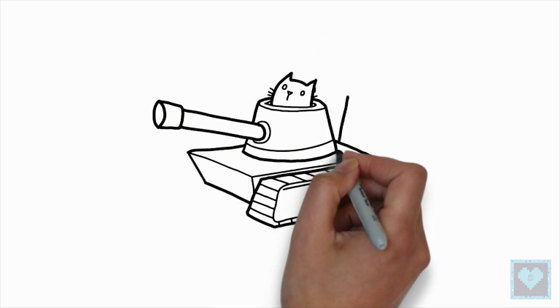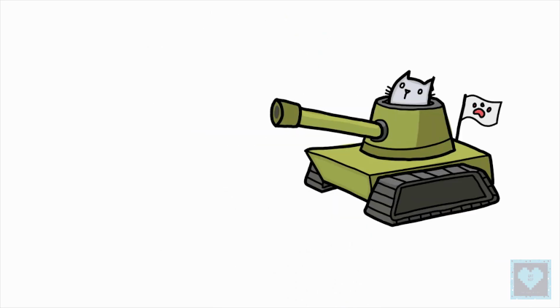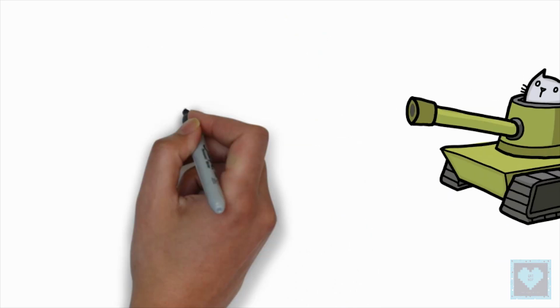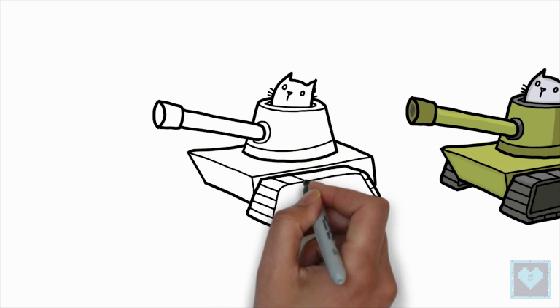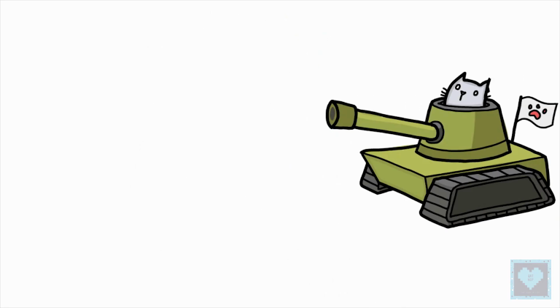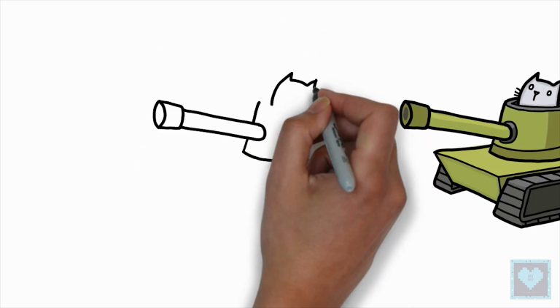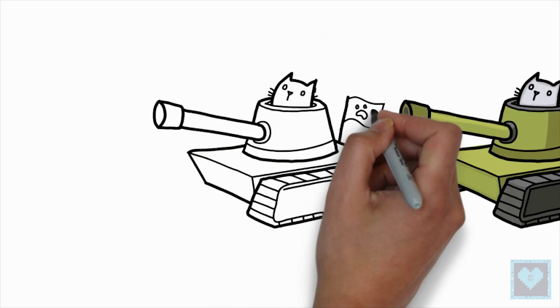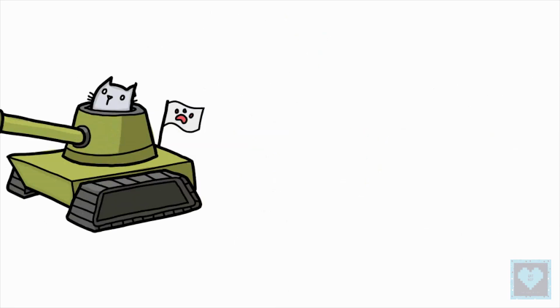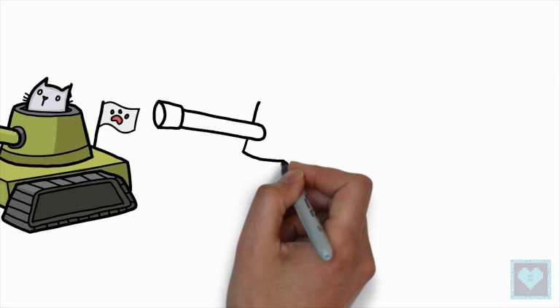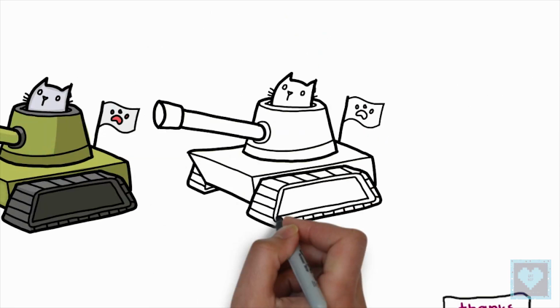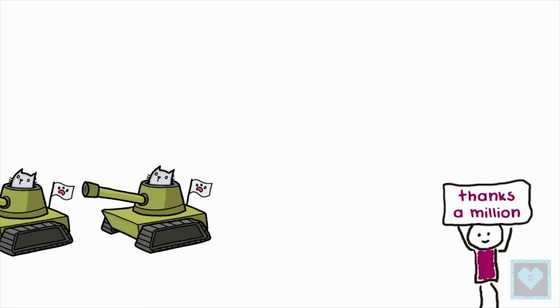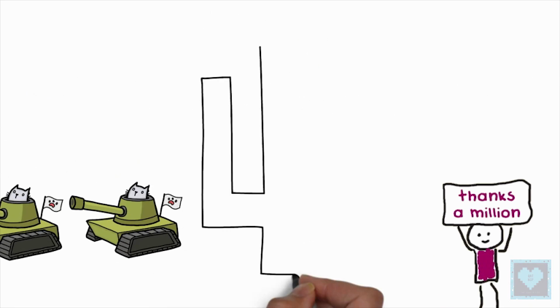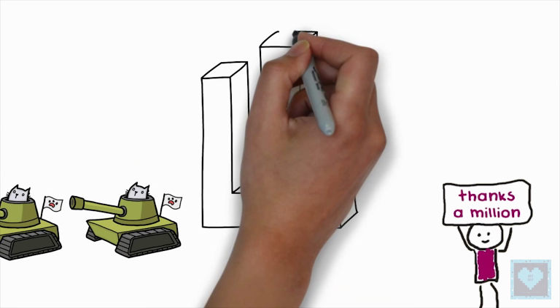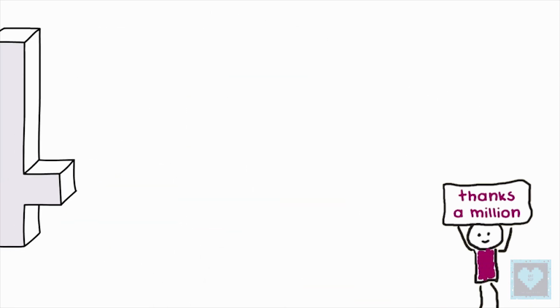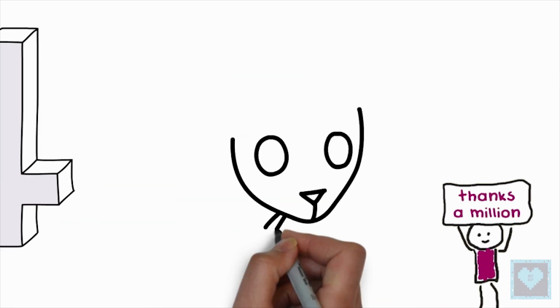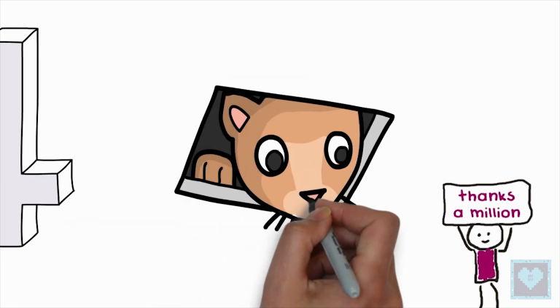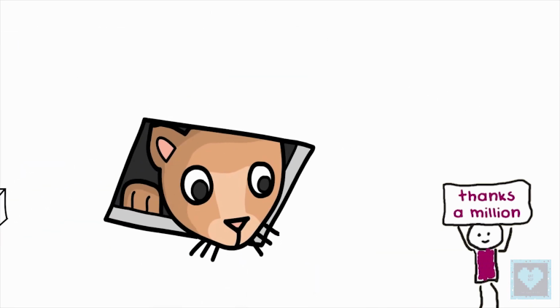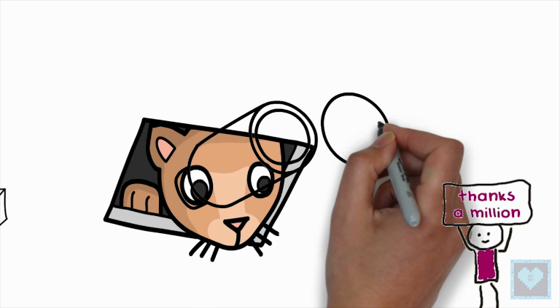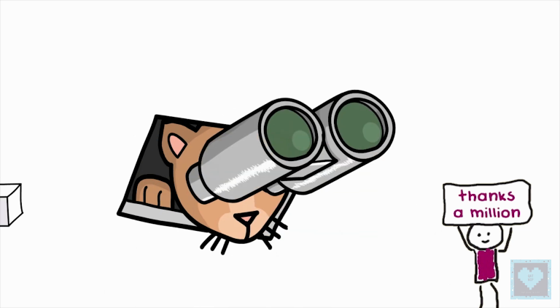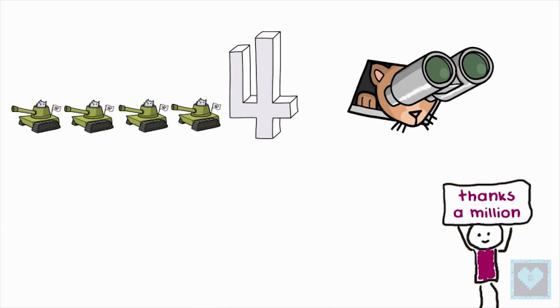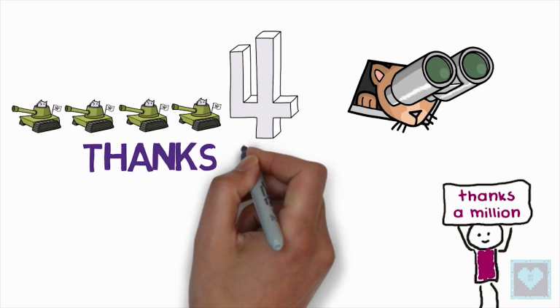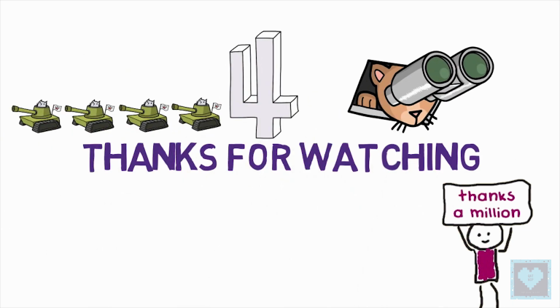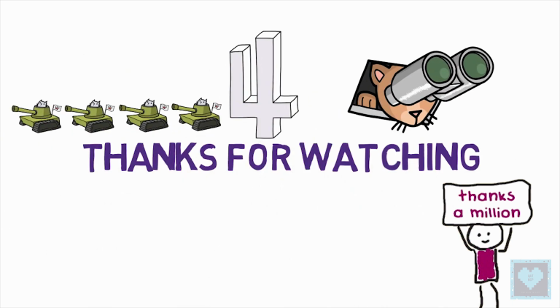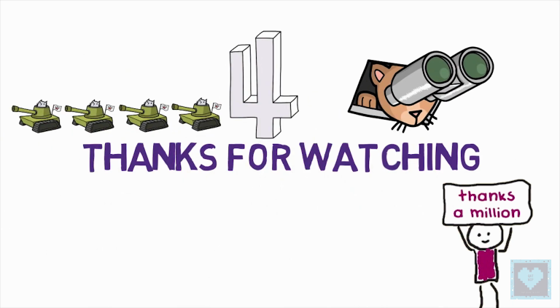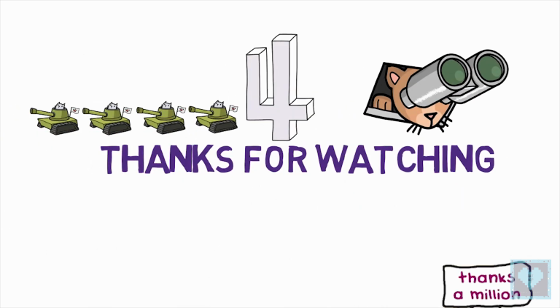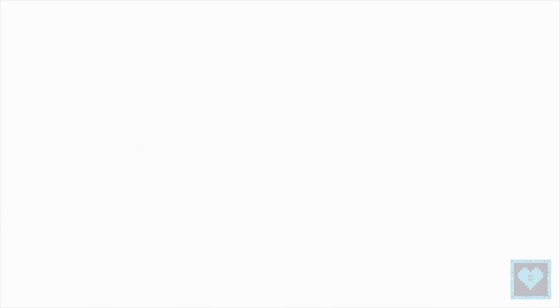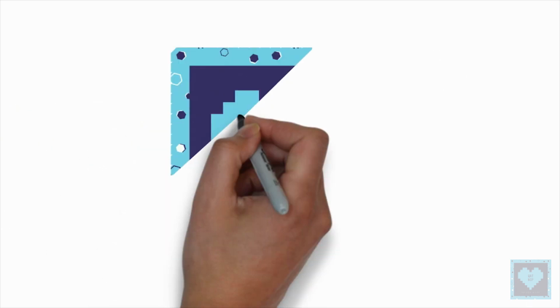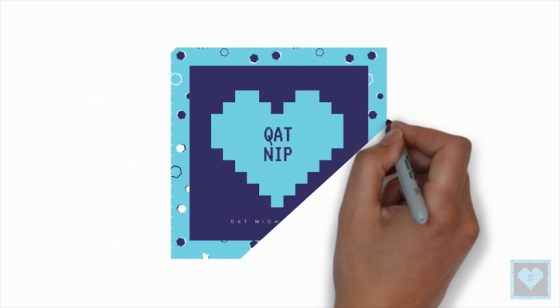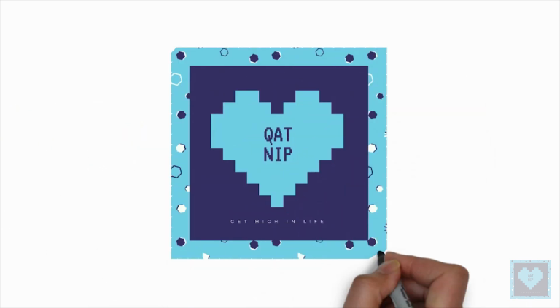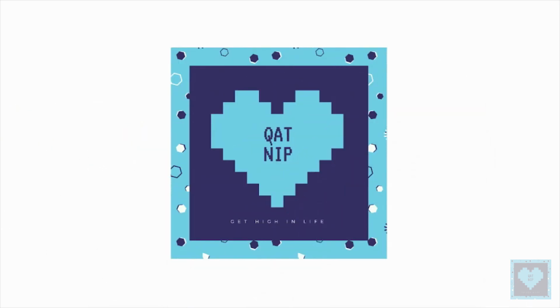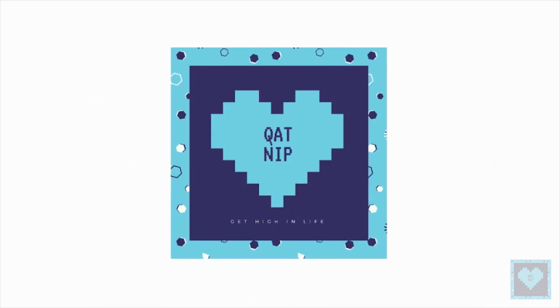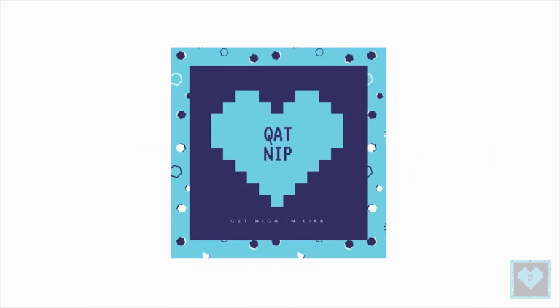That's it for now, and we hope you liked the video. A million thanks to our dear subscriber family for your continuous love and support, and until next time, stay tuned for more.